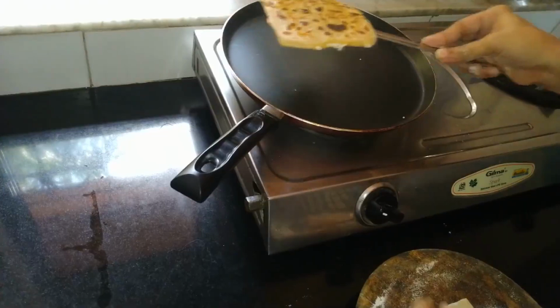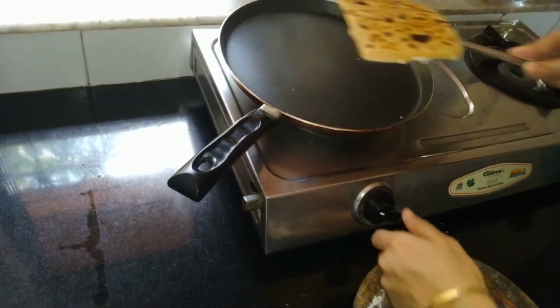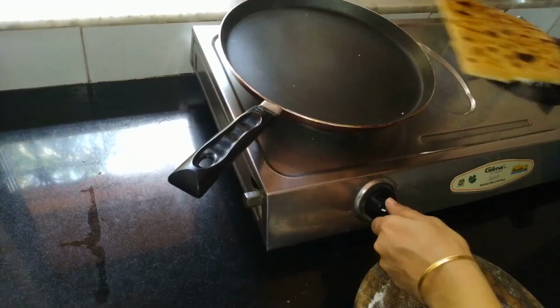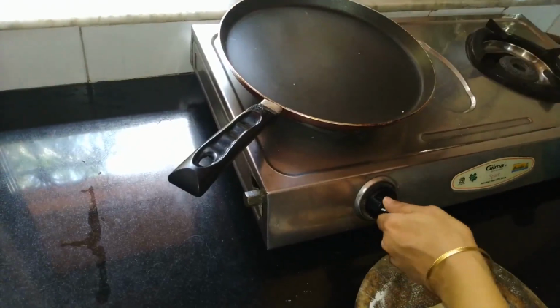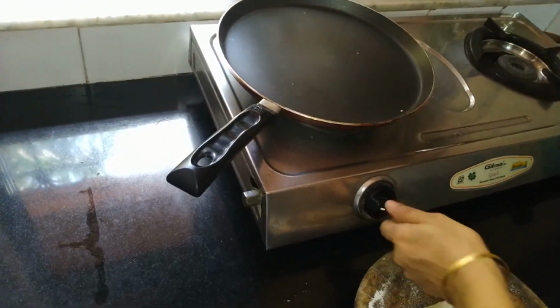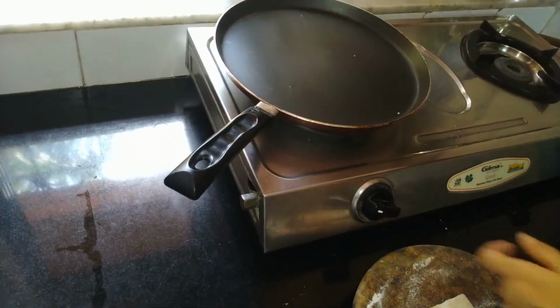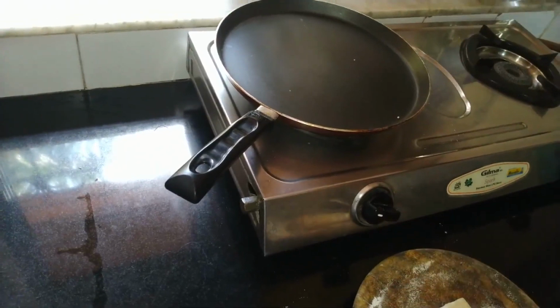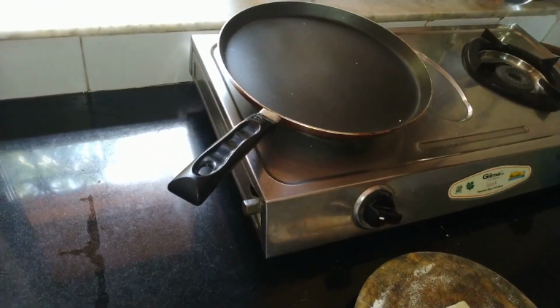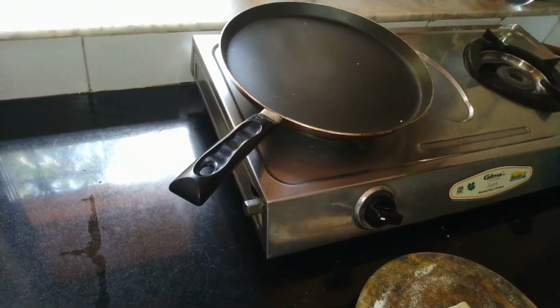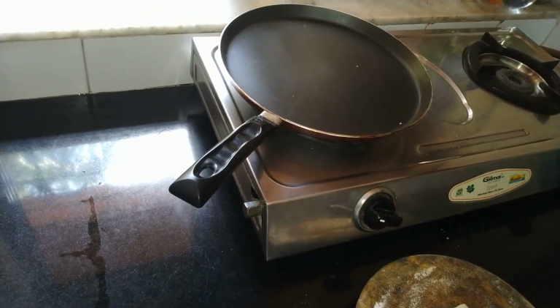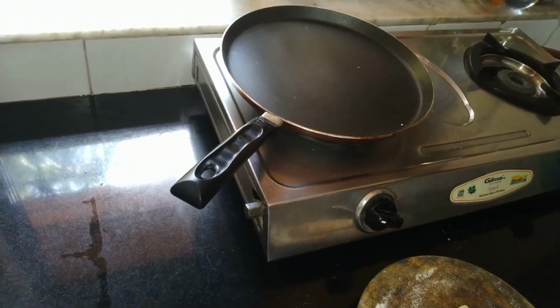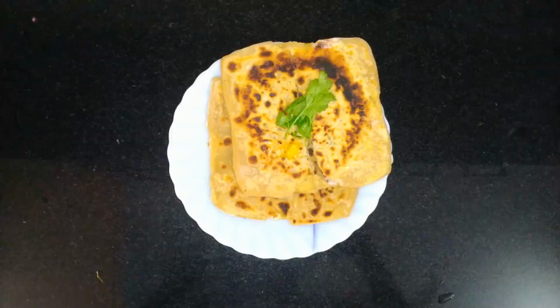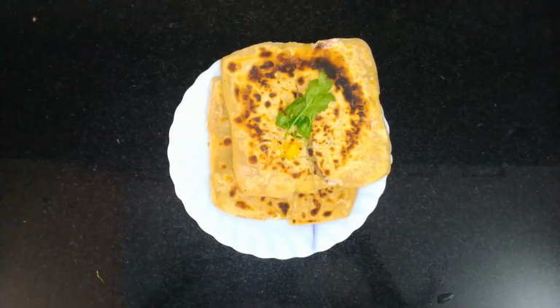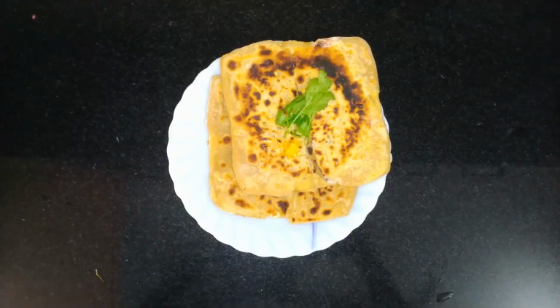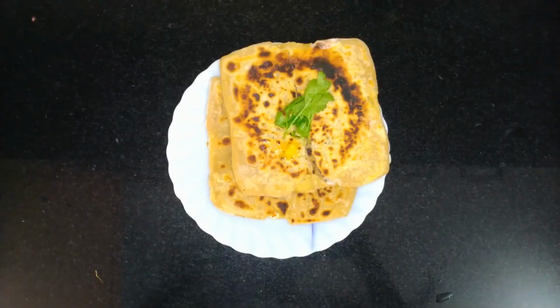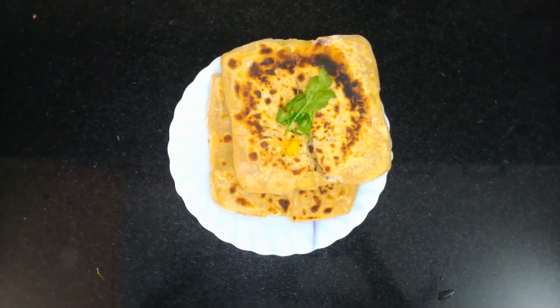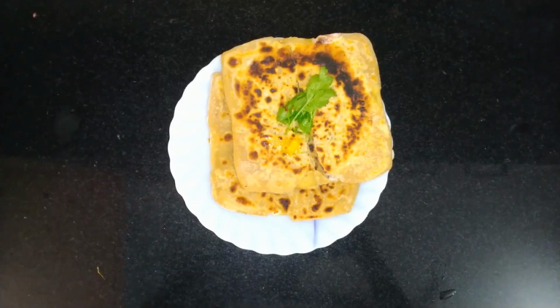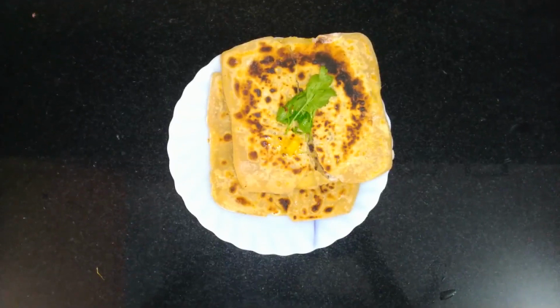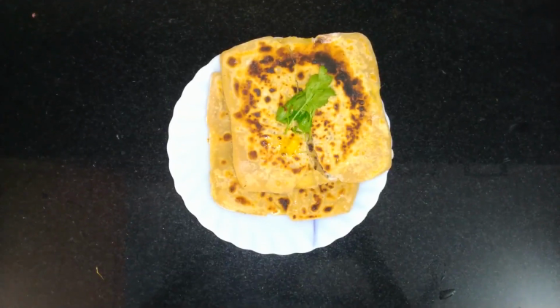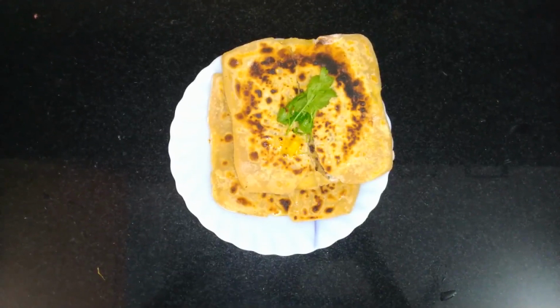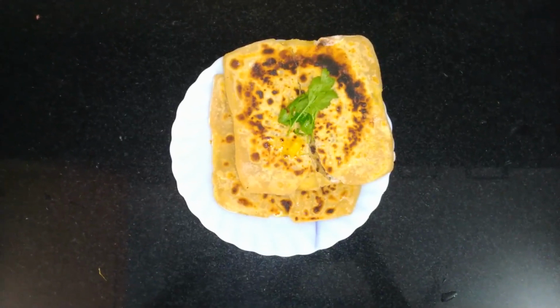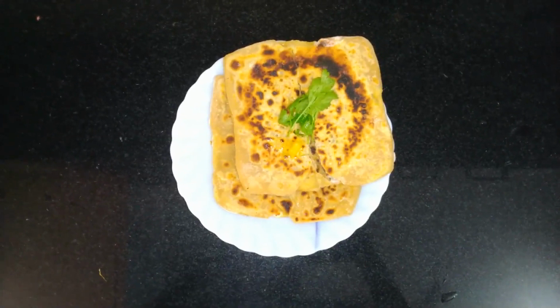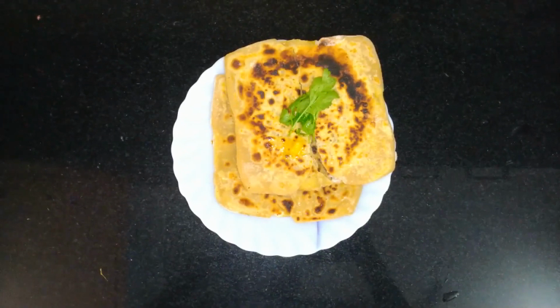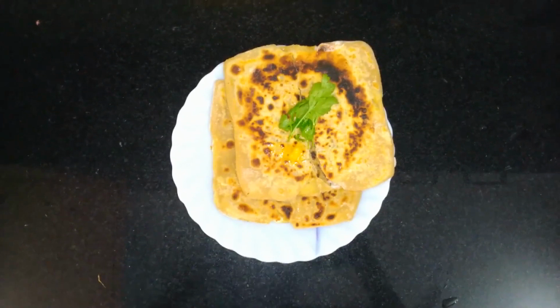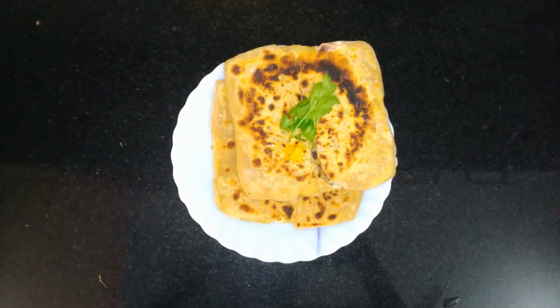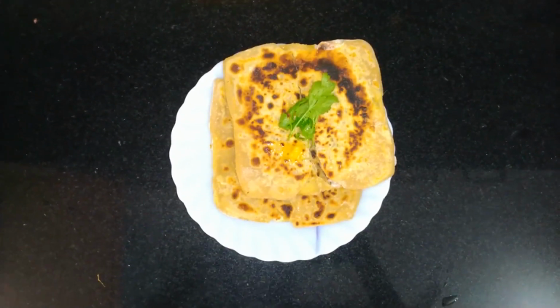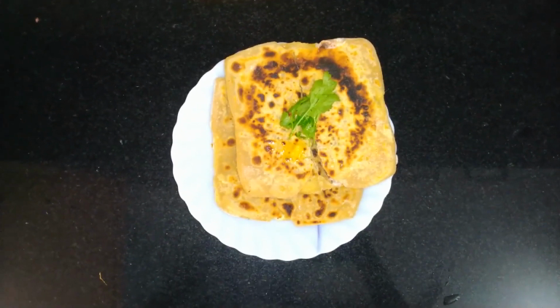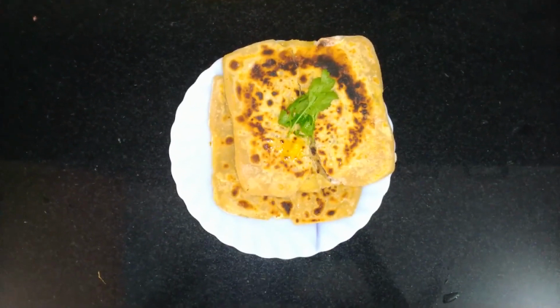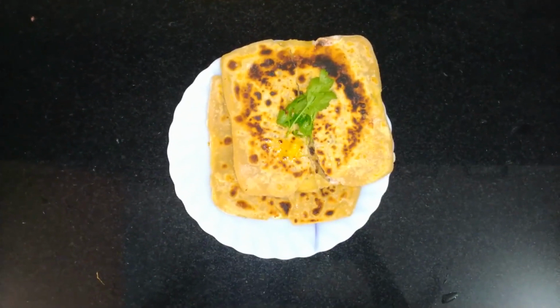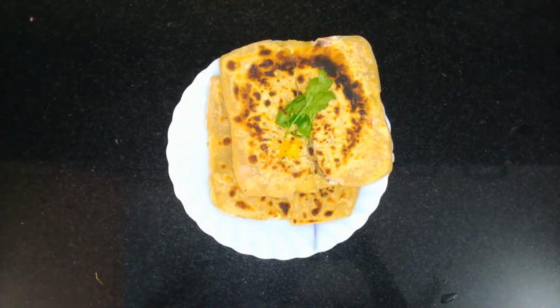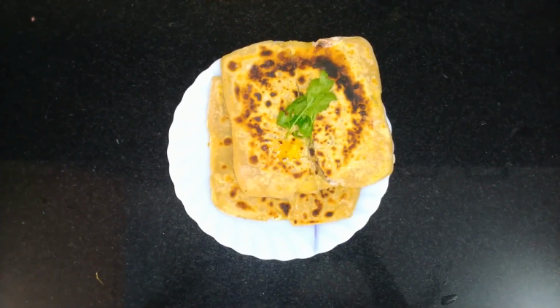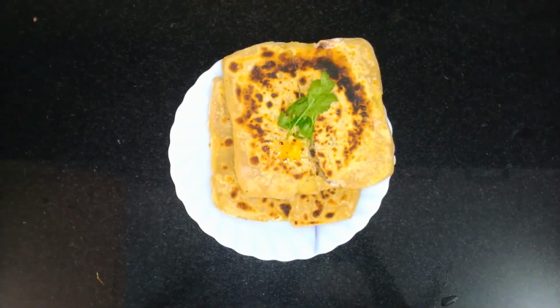Serve warm or hot along with simple raita or plain yogurt and pickle. Of course, agar aap isse room temperature butter se topping karate hain, tab bhi yeh bohot hi yummy lagenge.